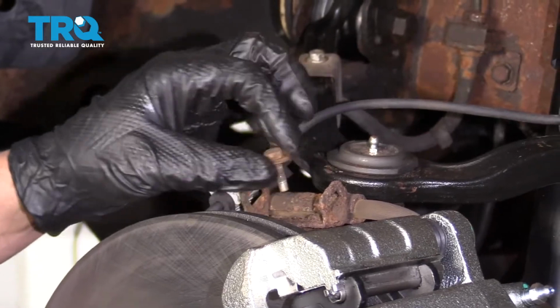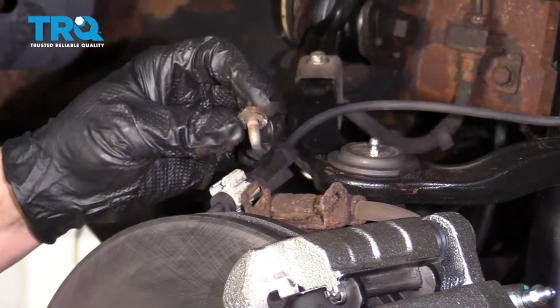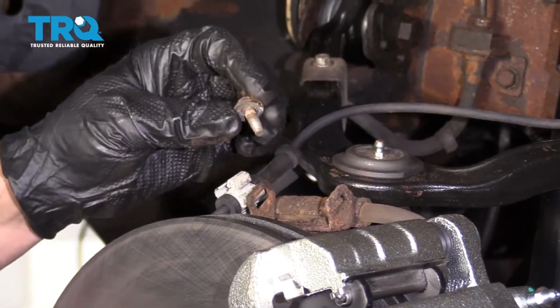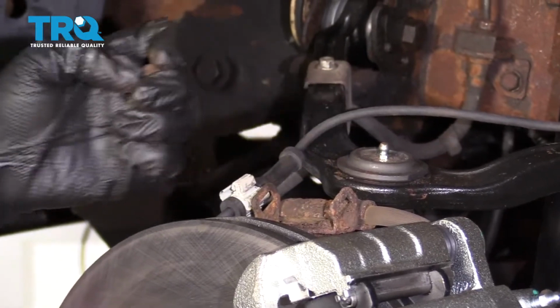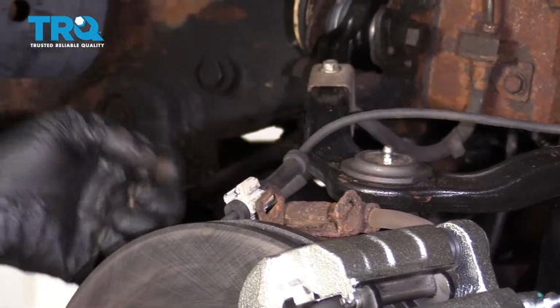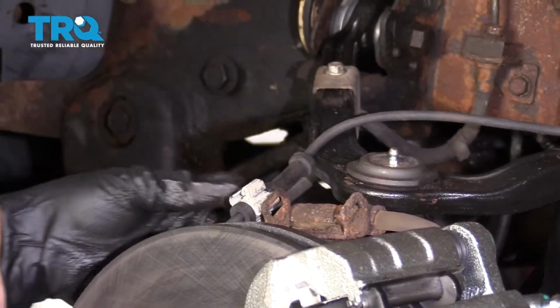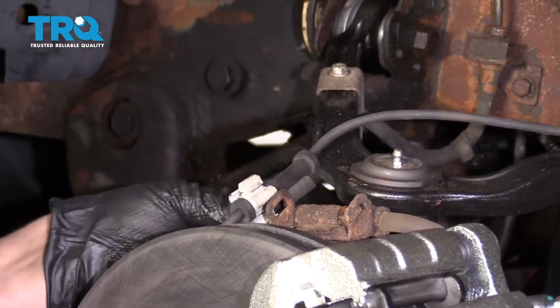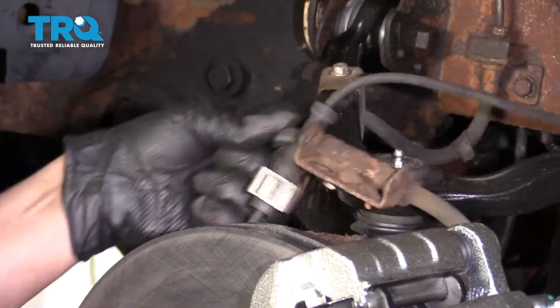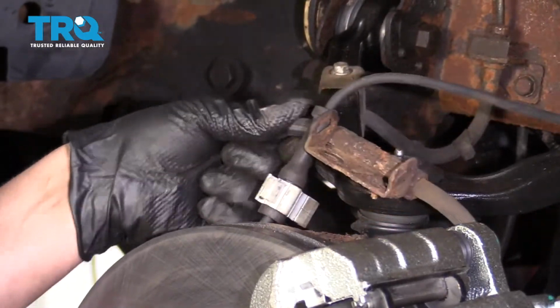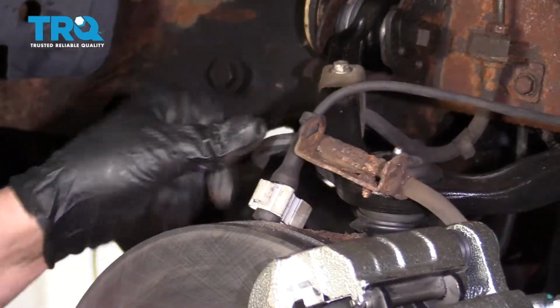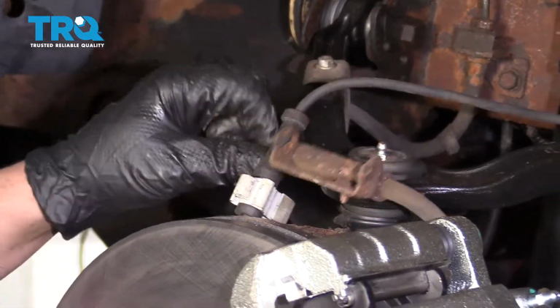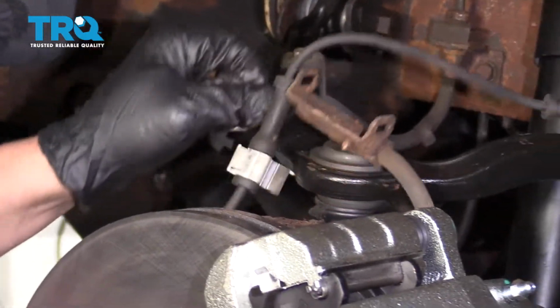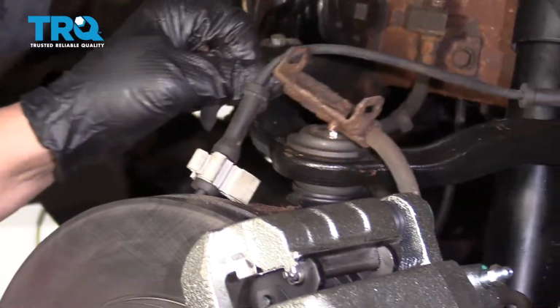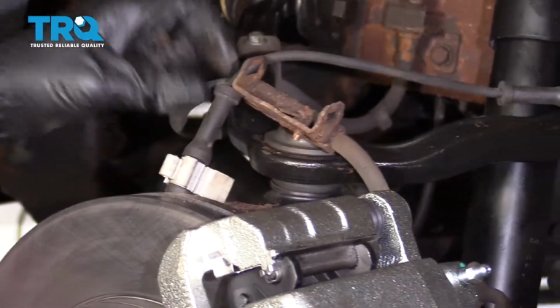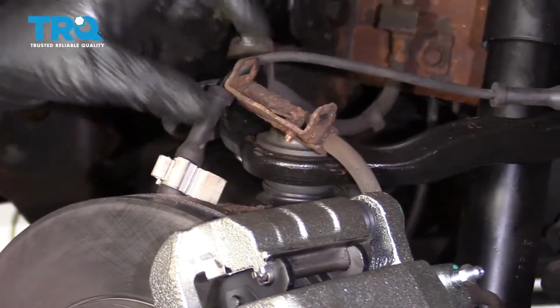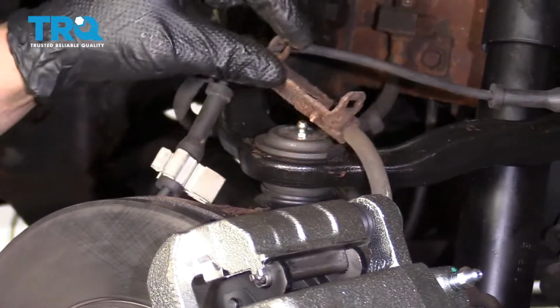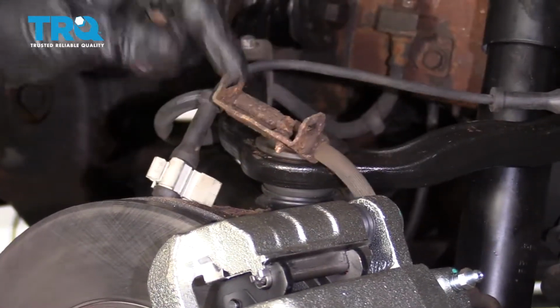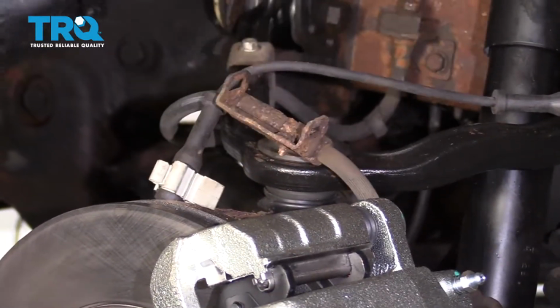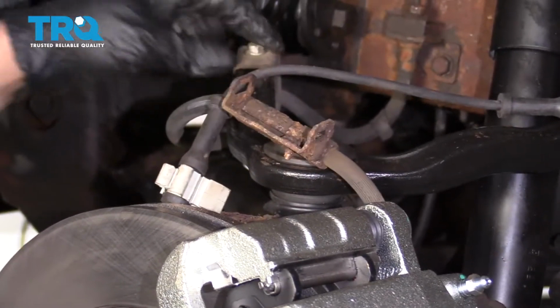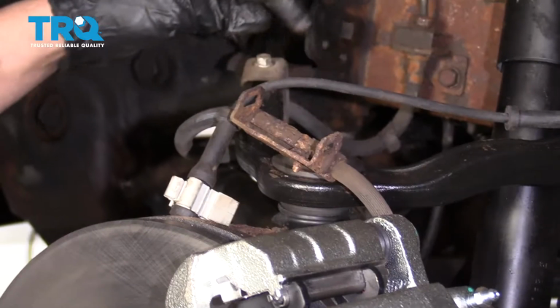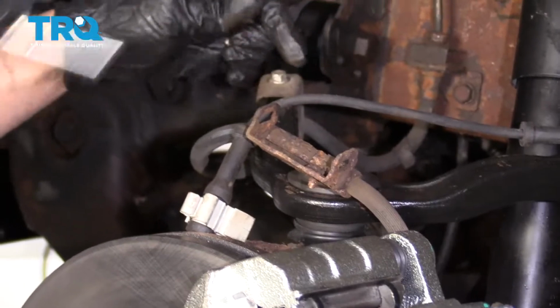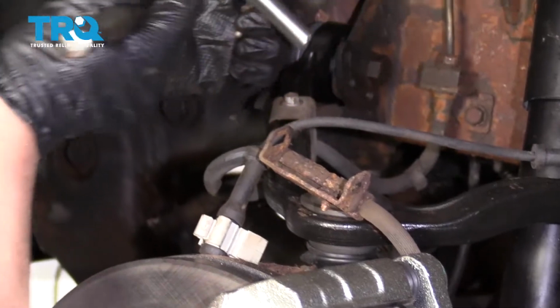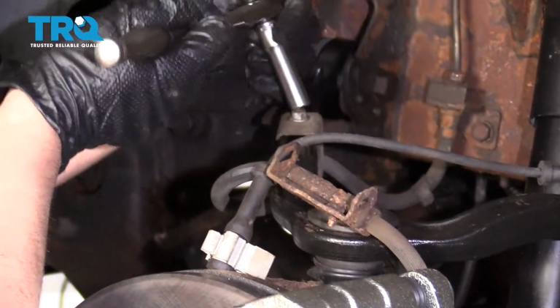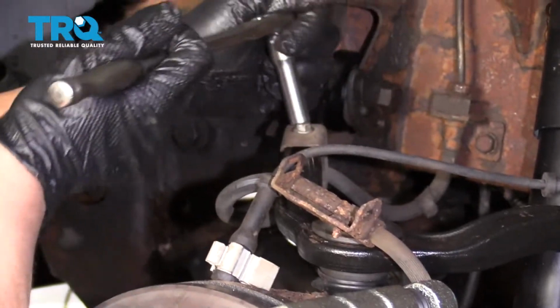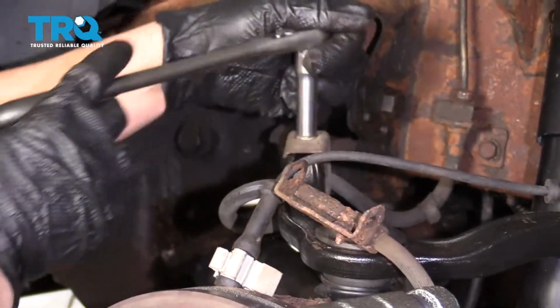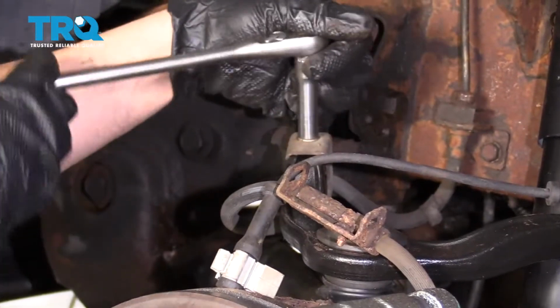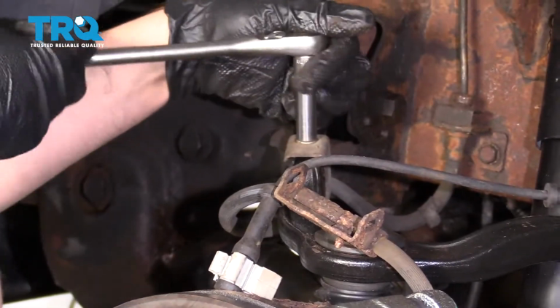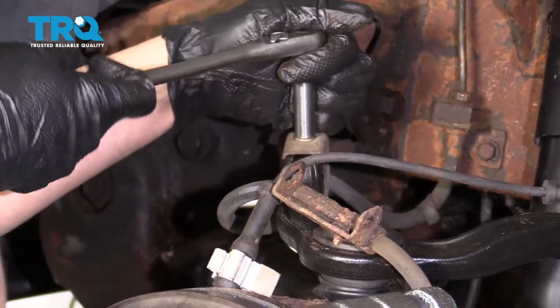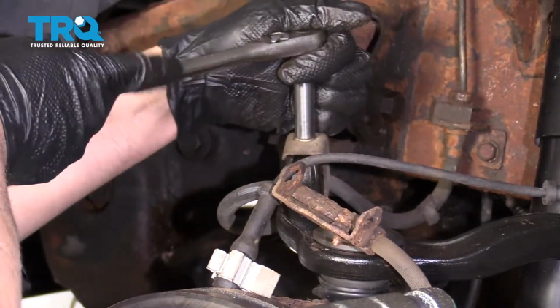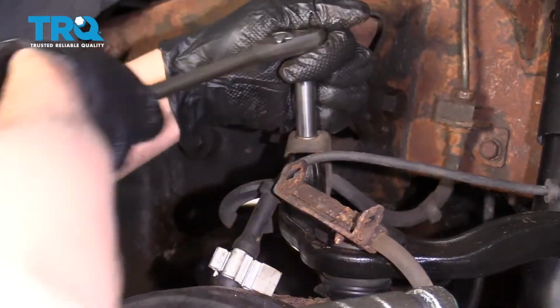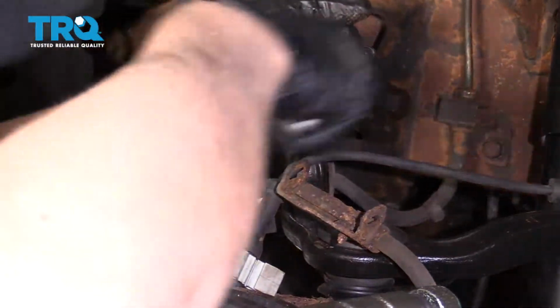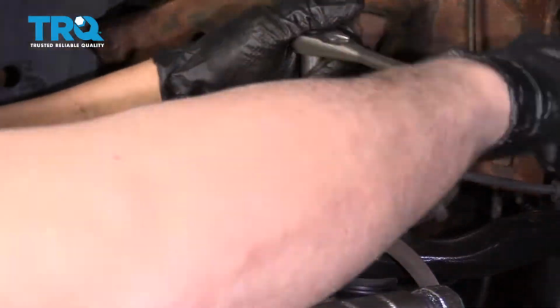Take that out, pull that bracket up, and take this bolt out as well.